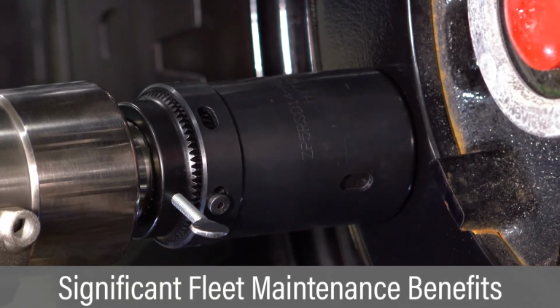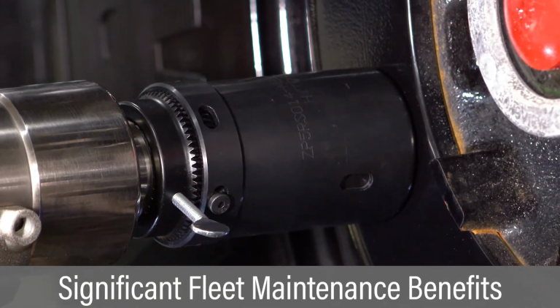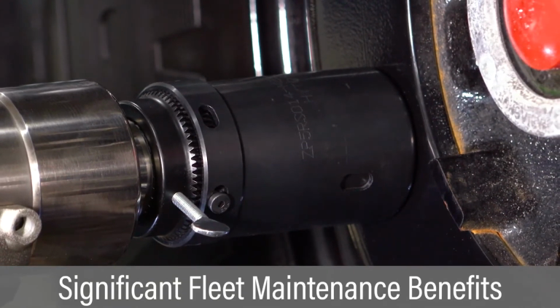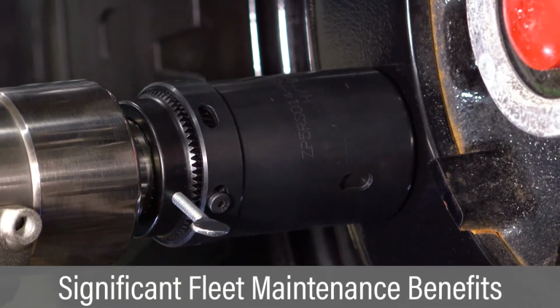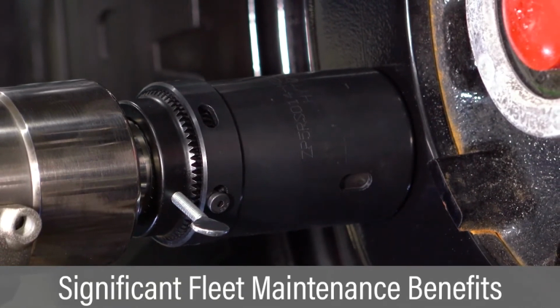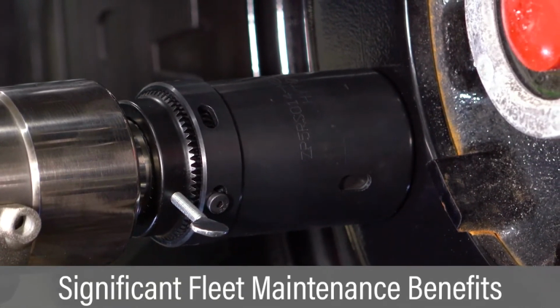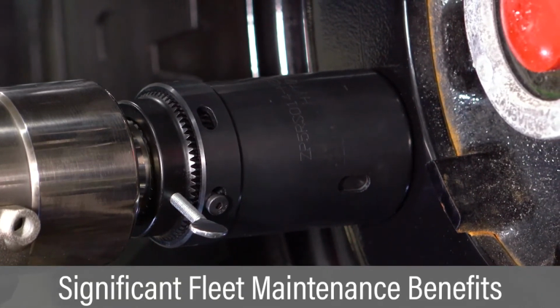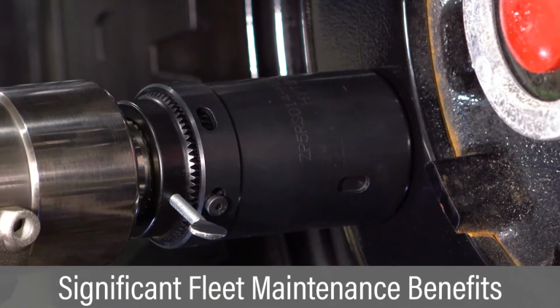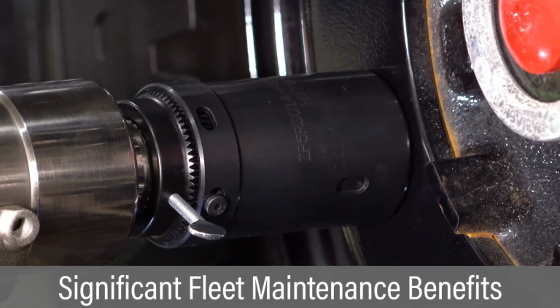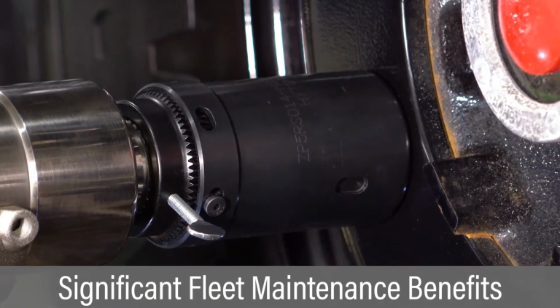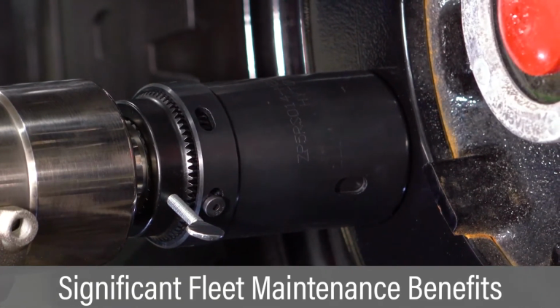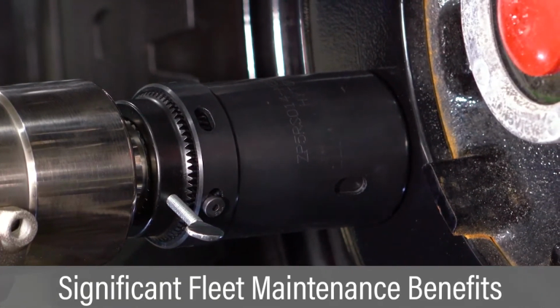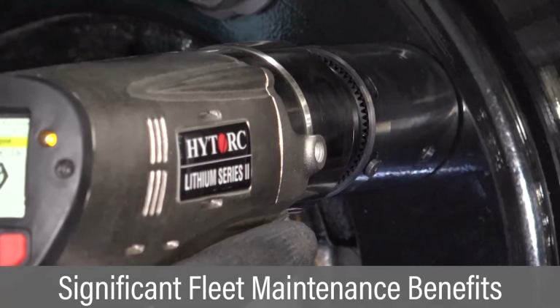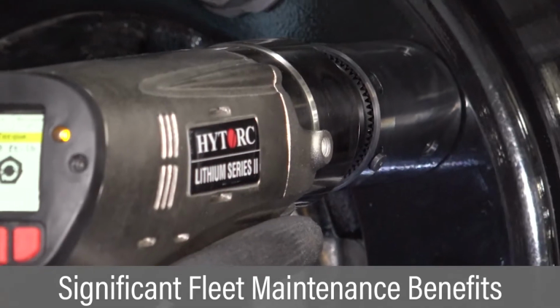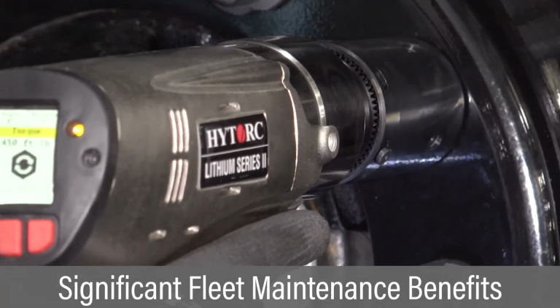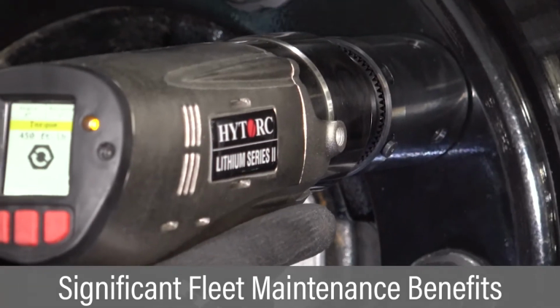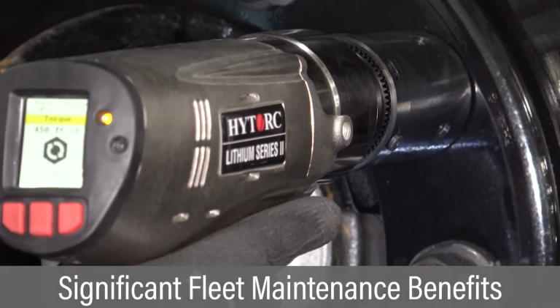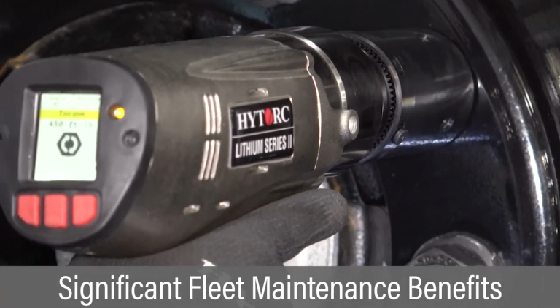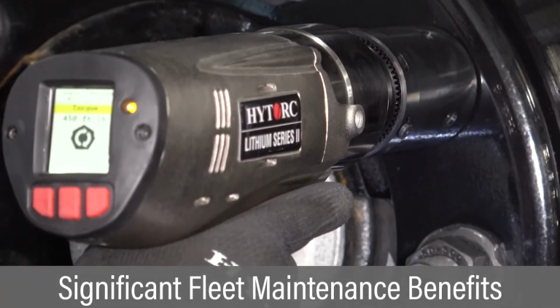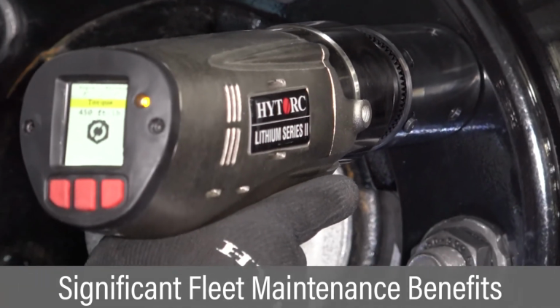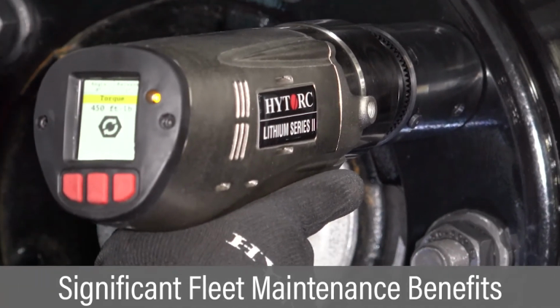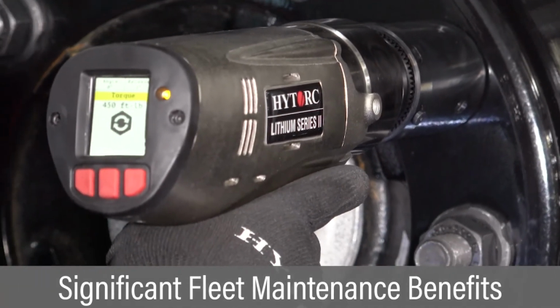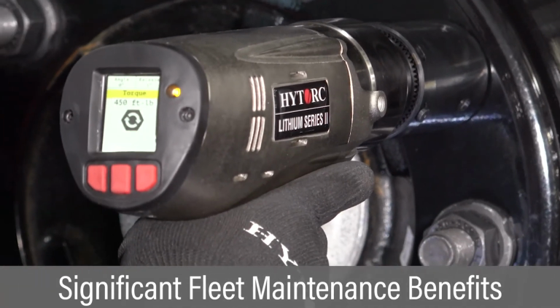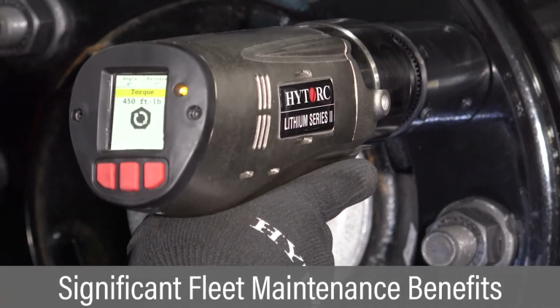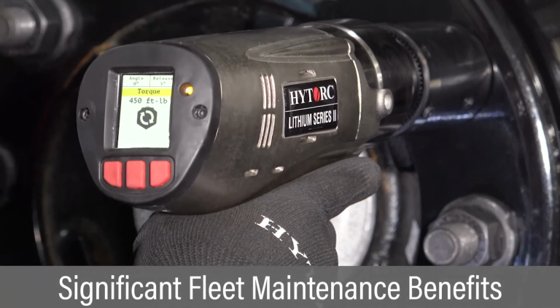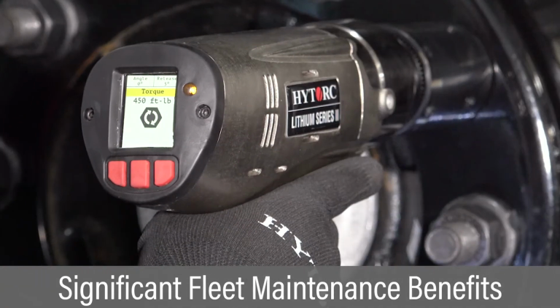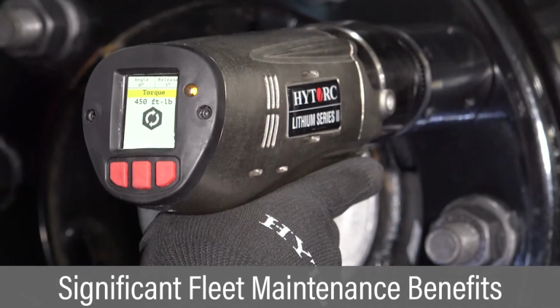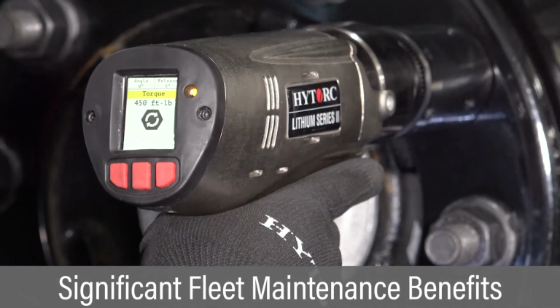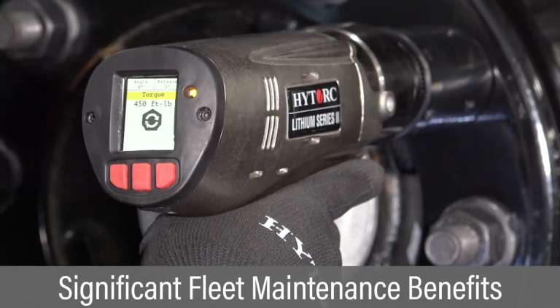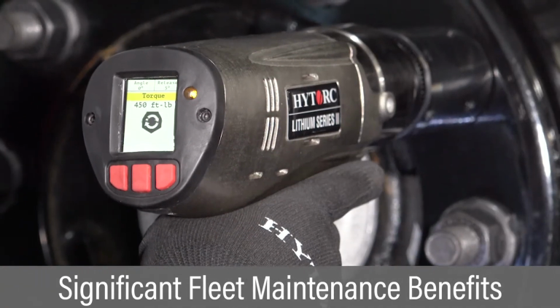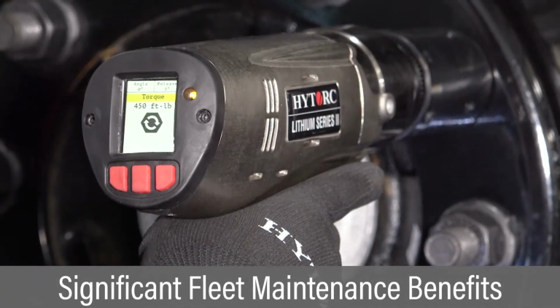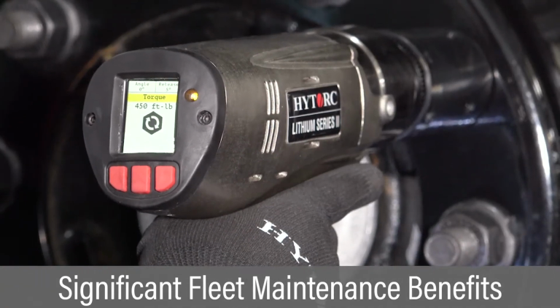These tools offer lower noise, reduced vibration, integrated data capture, and many other fleet maintenance benefits.